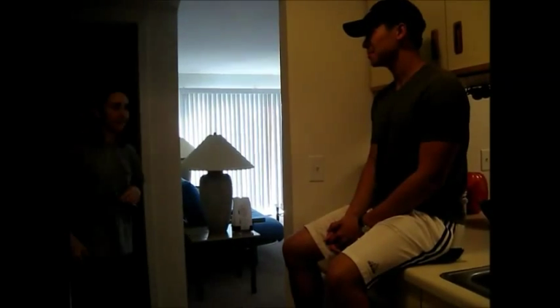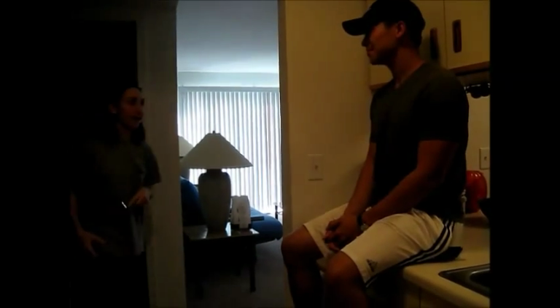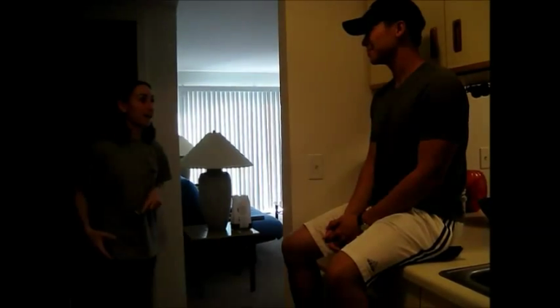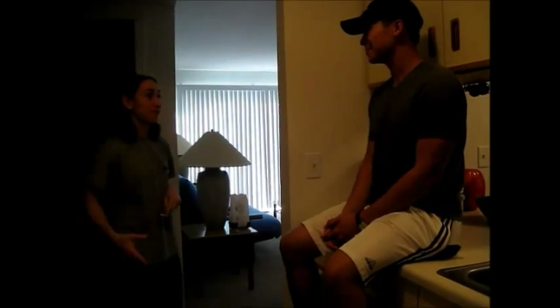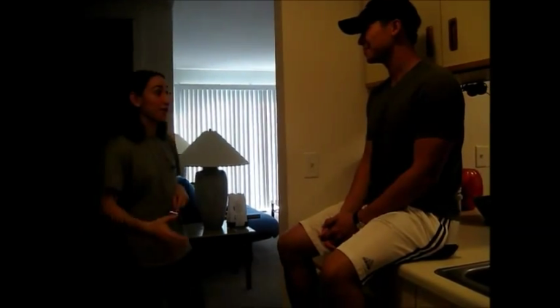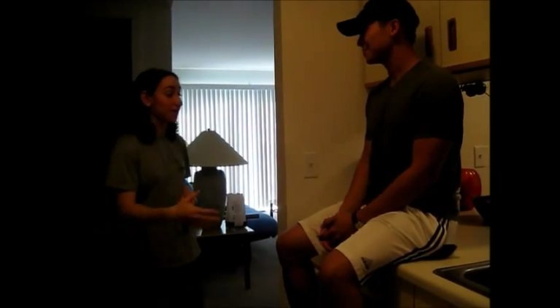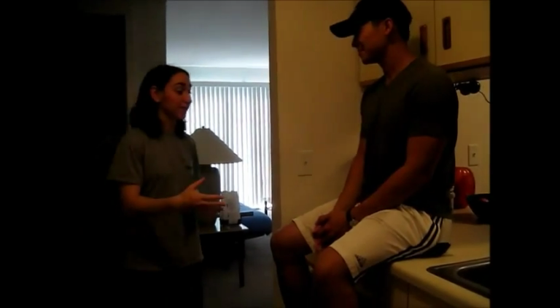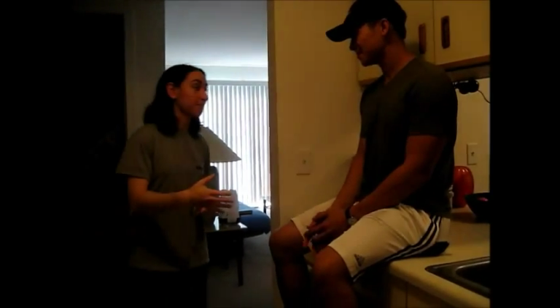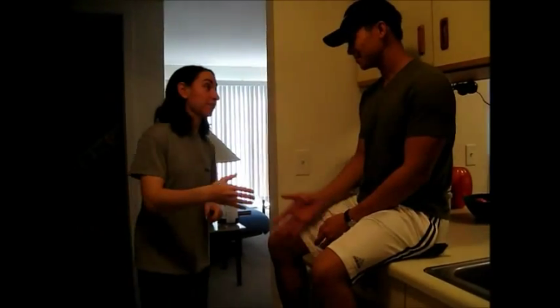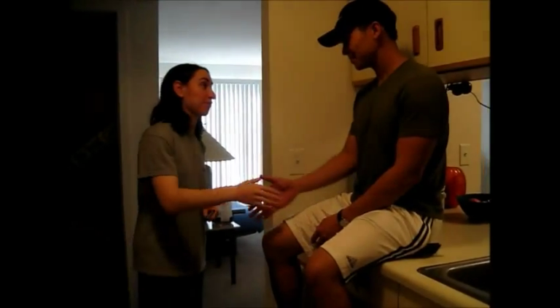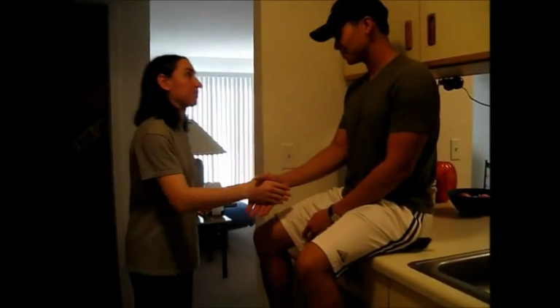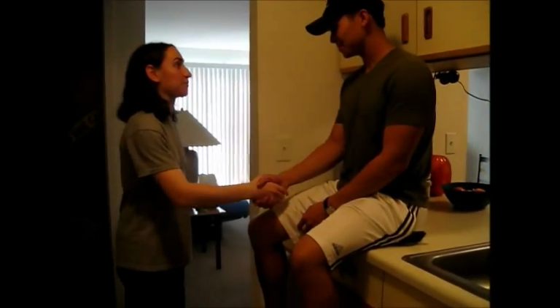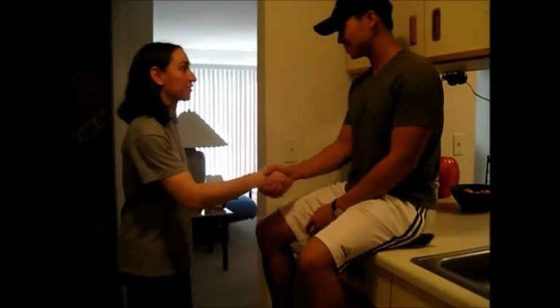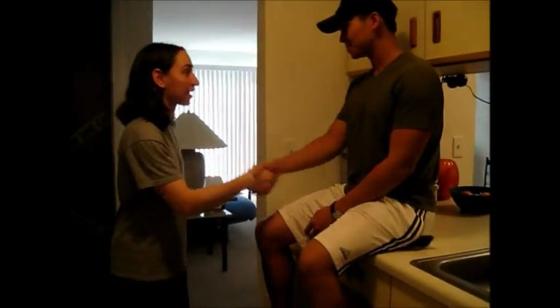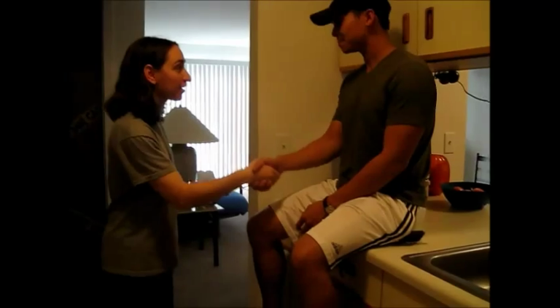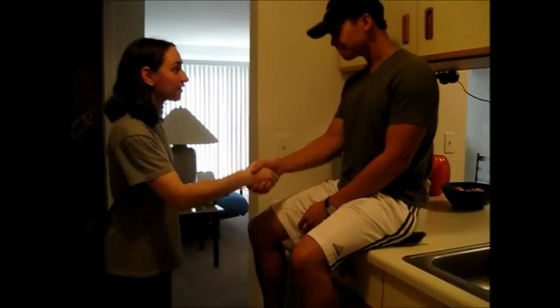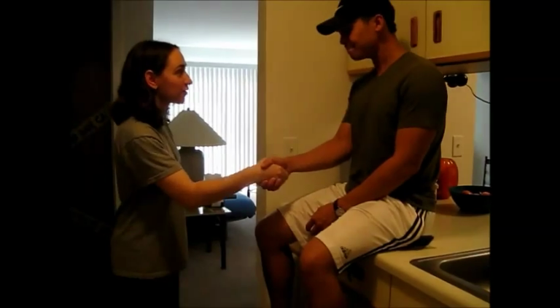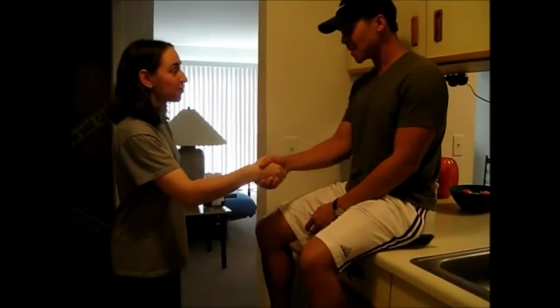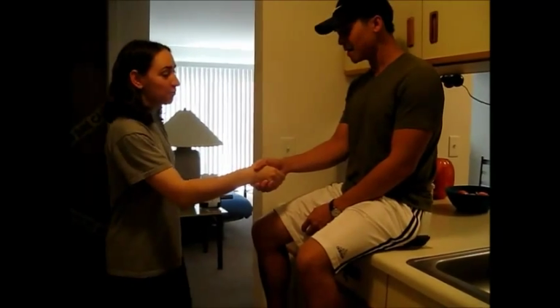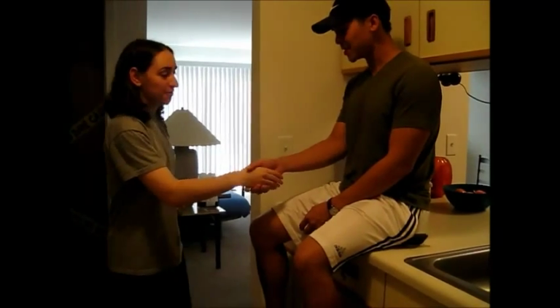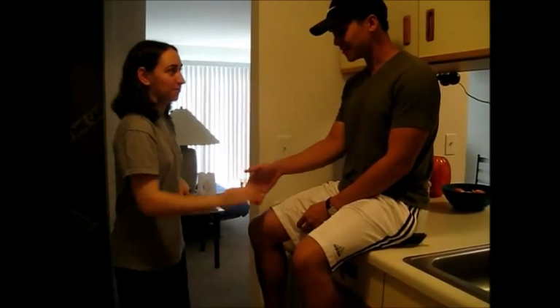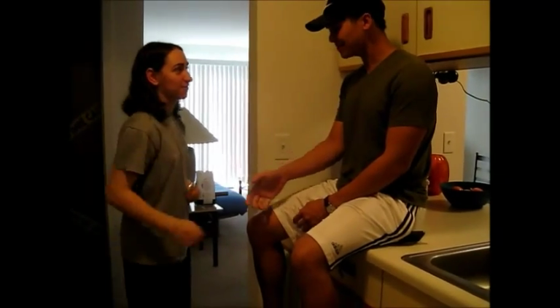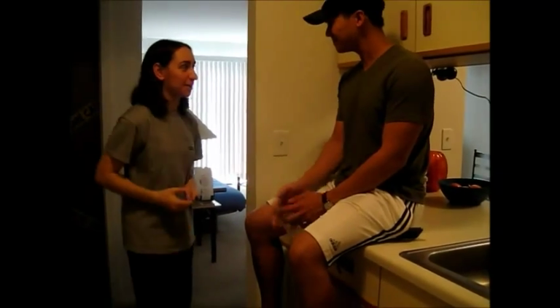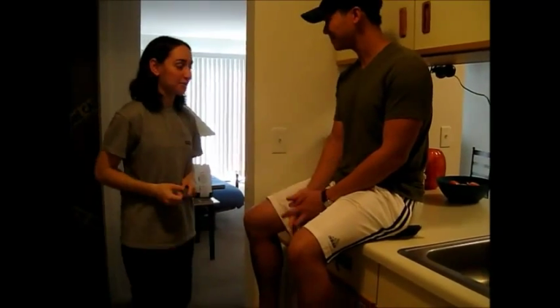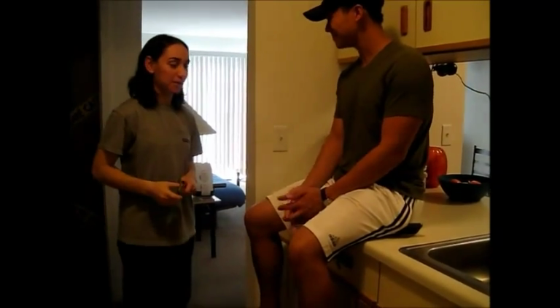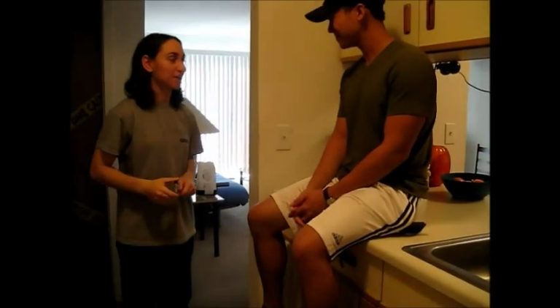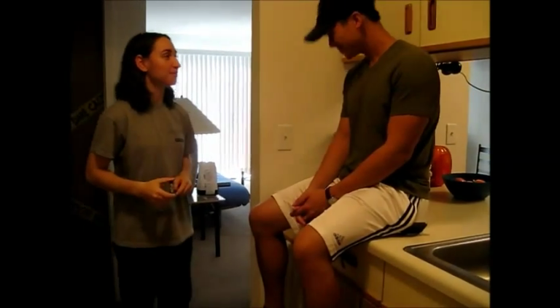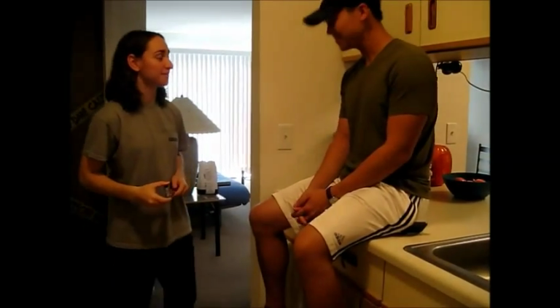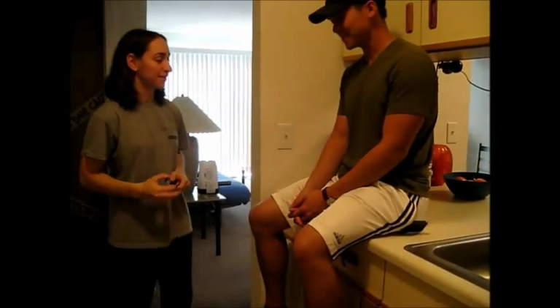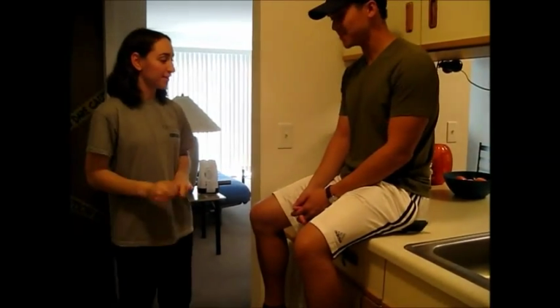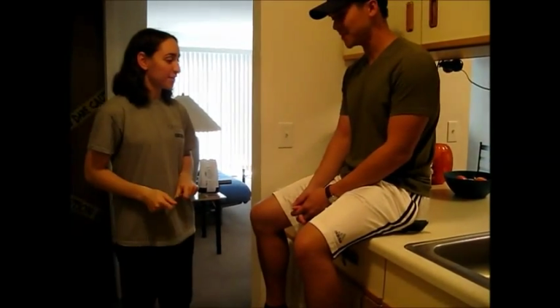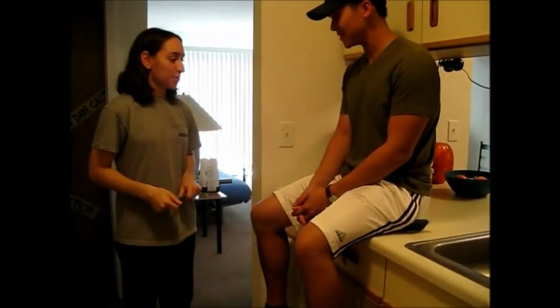Hi, I'm Sarah Konka. I'll be your physical therapist today. Hi, I'm Jeff. Nice to meet you. Nice to meet you too.